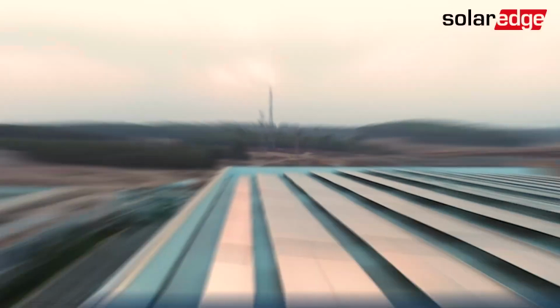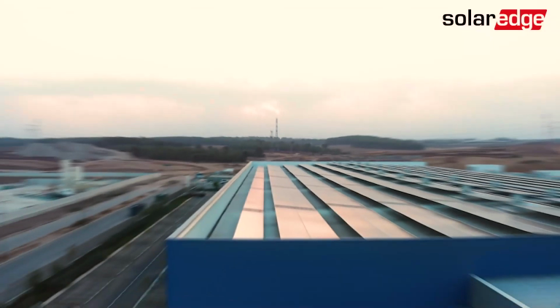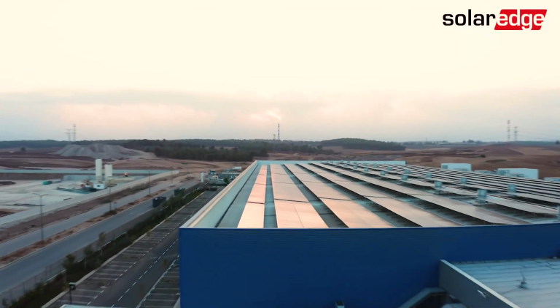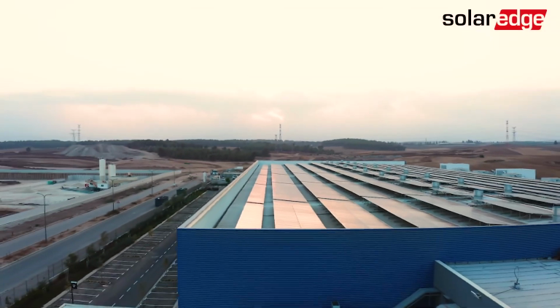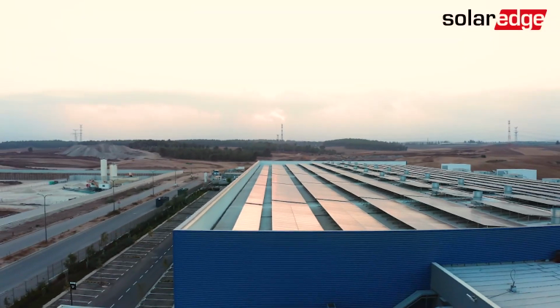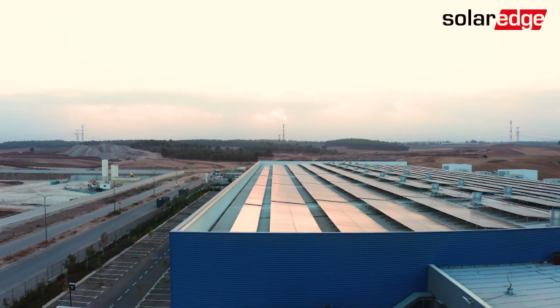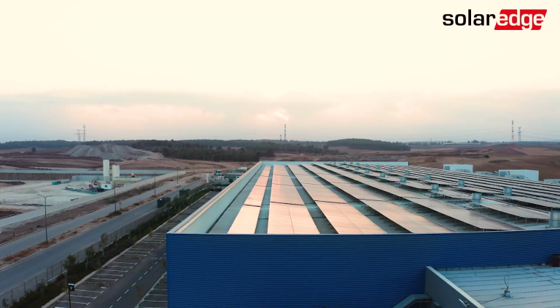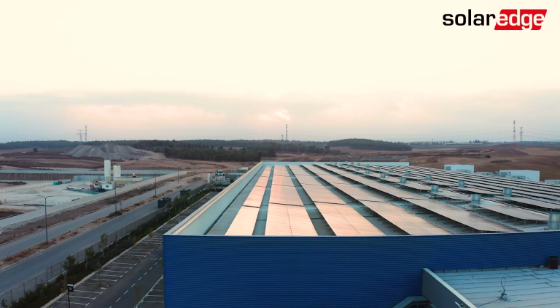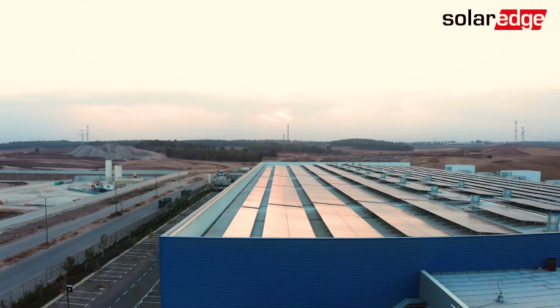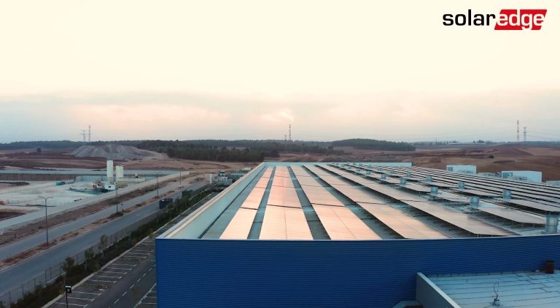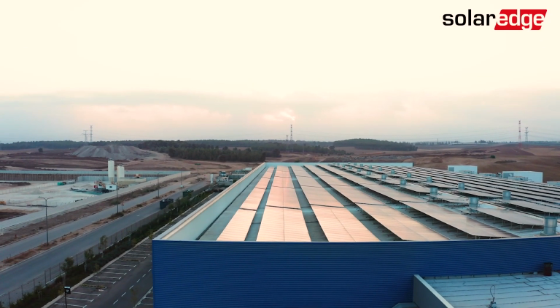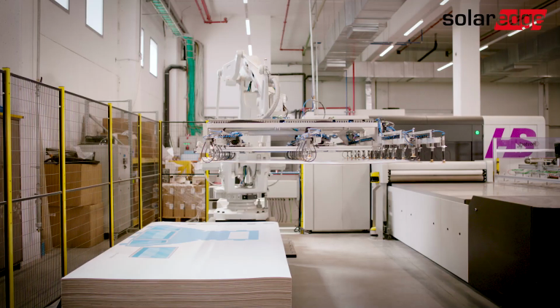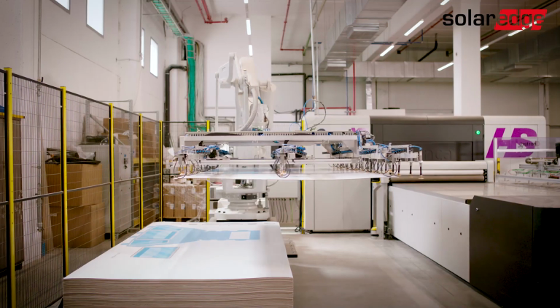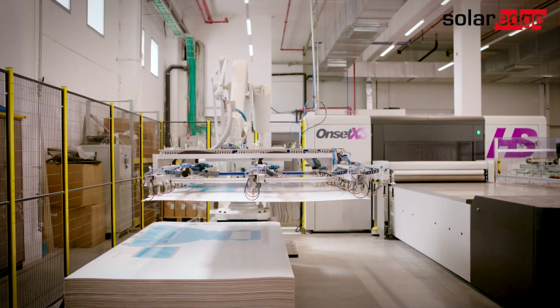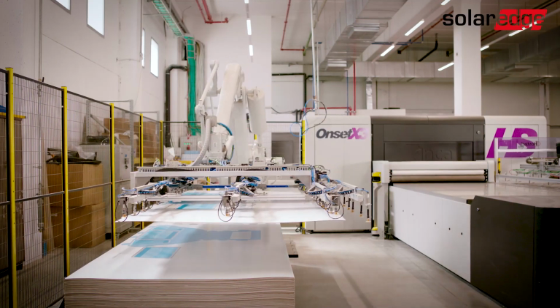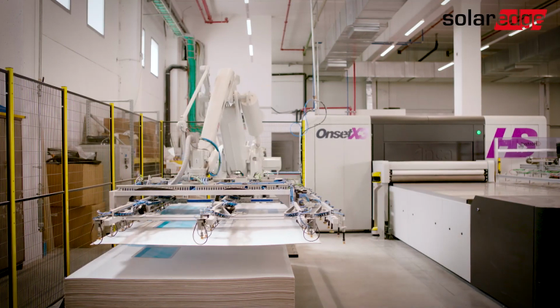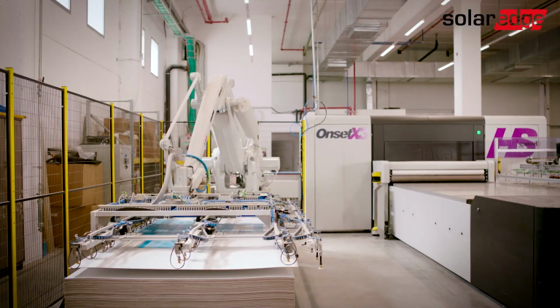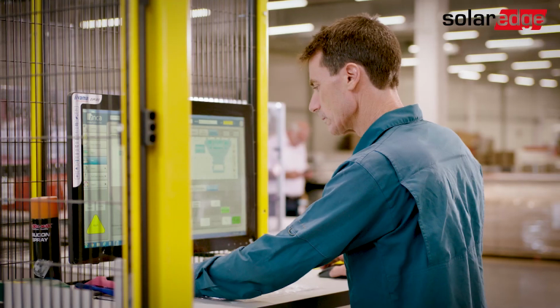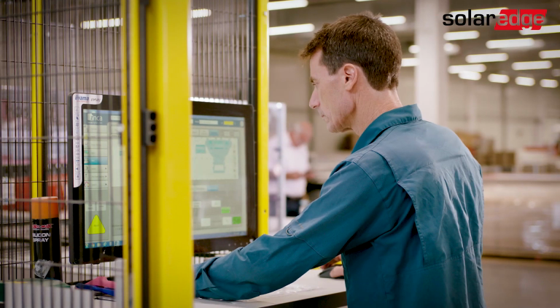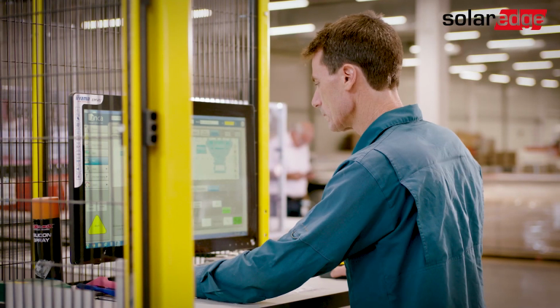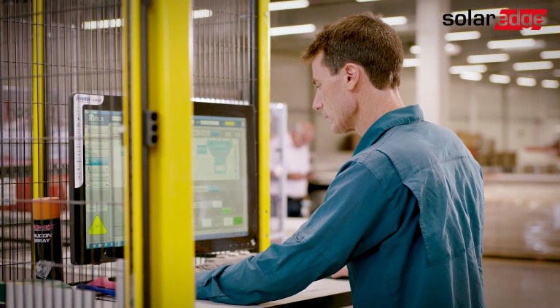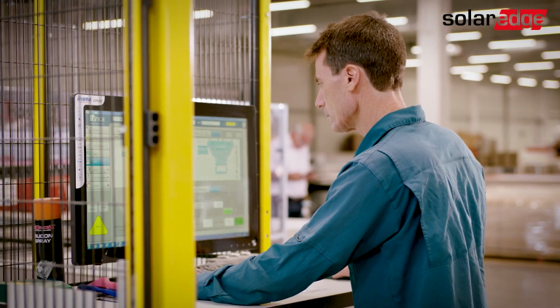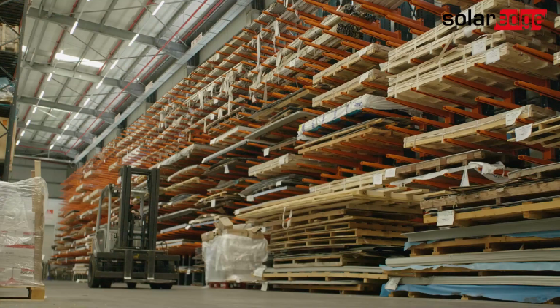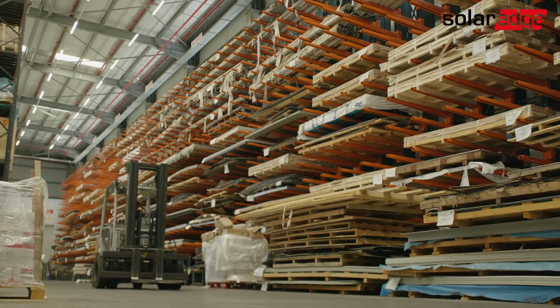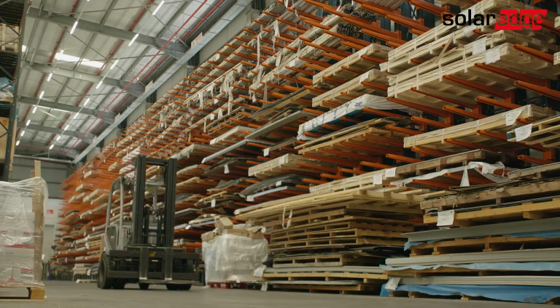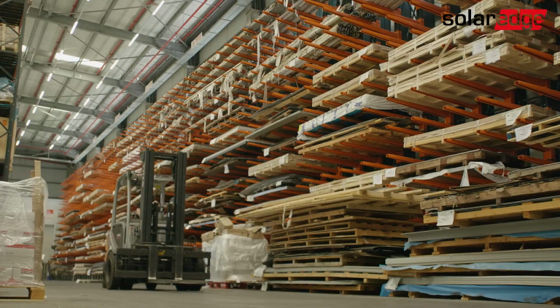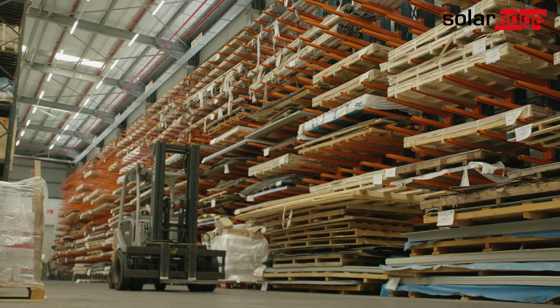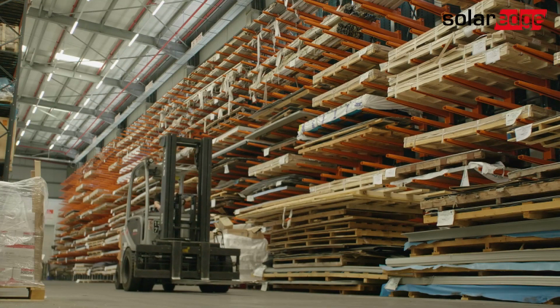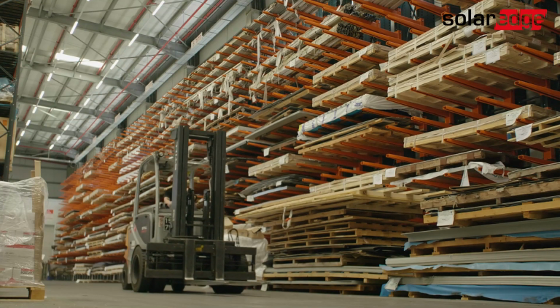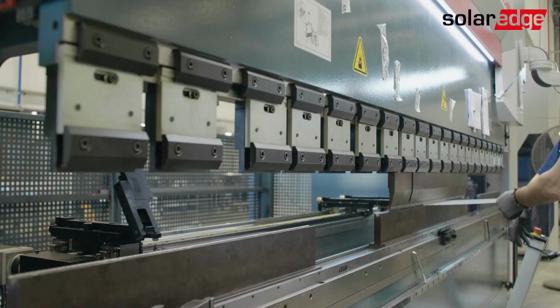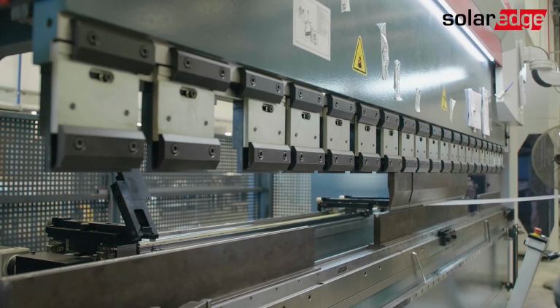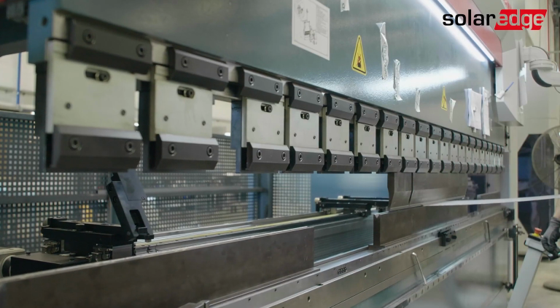By choosing SolarEdge, you're getting a system that makes no compromises on the safety of your employees, property, and solar investment.